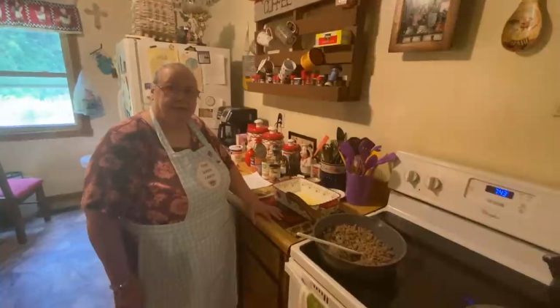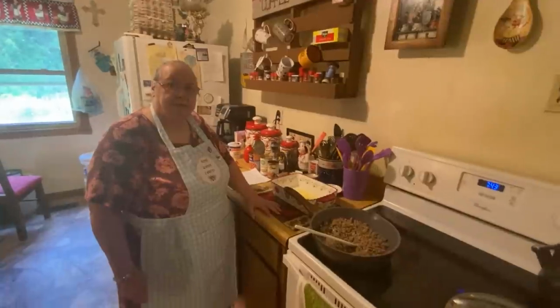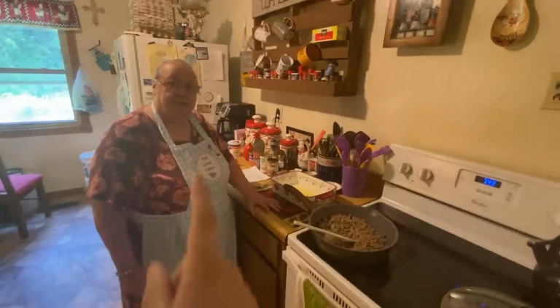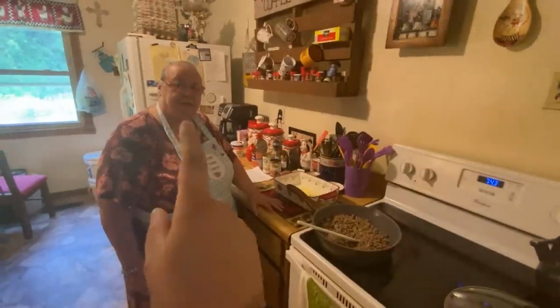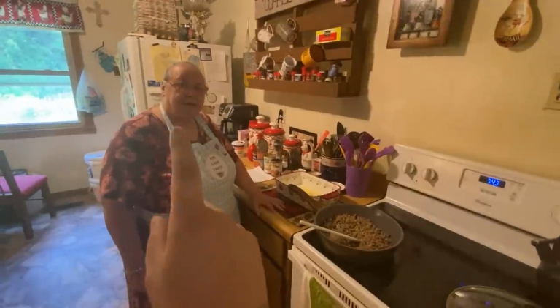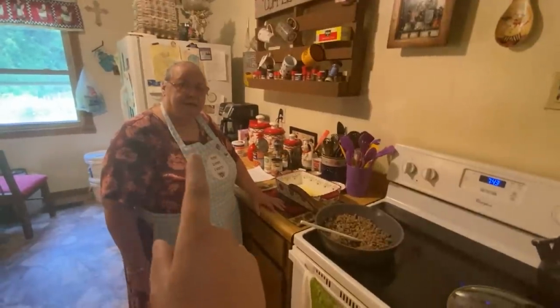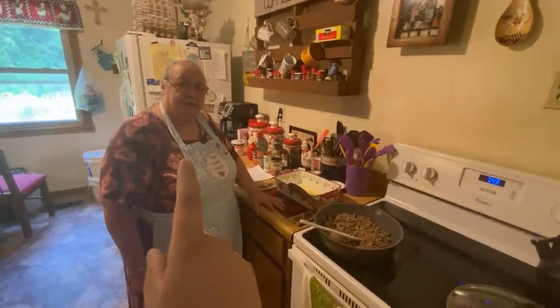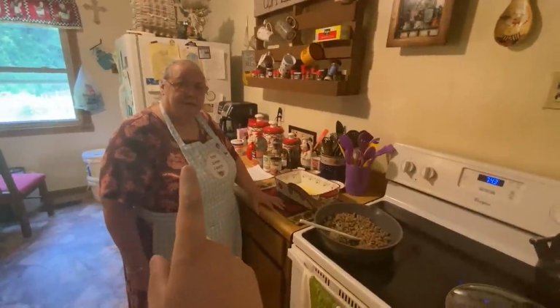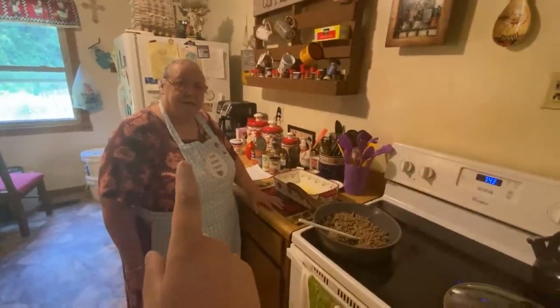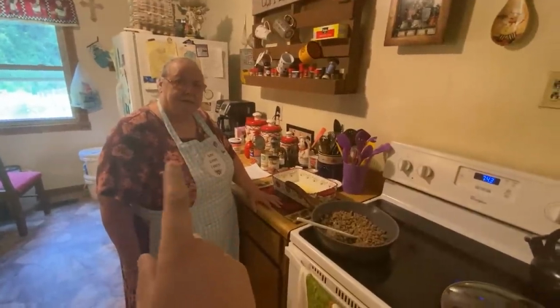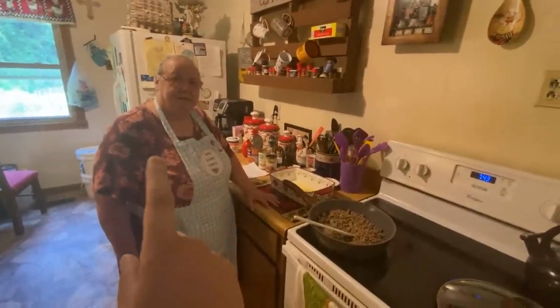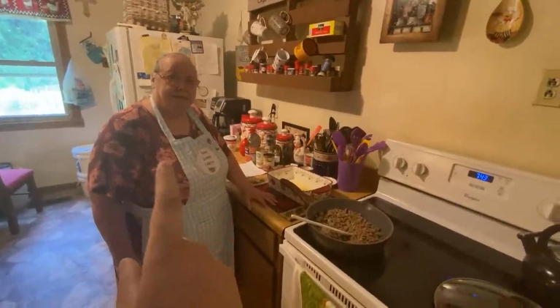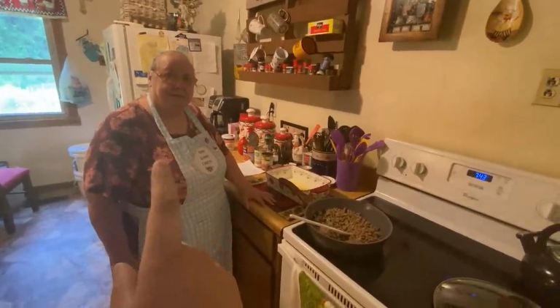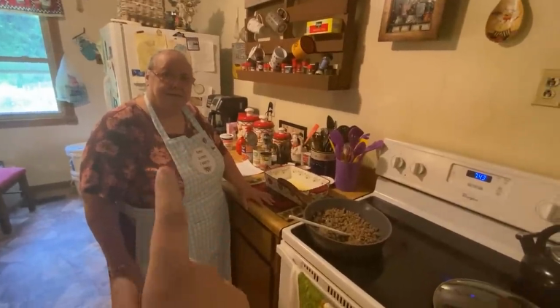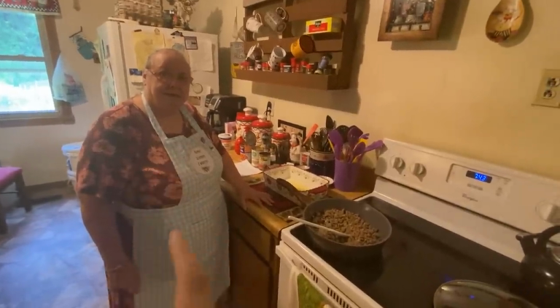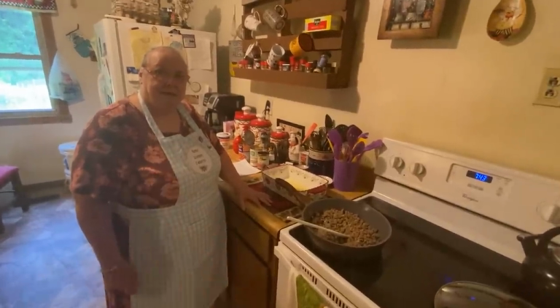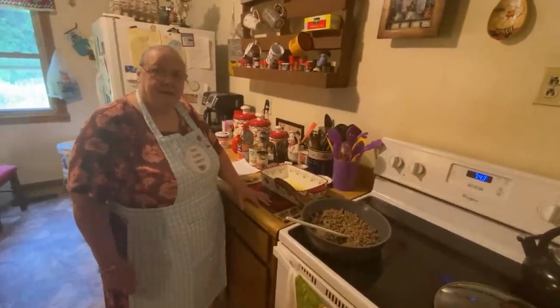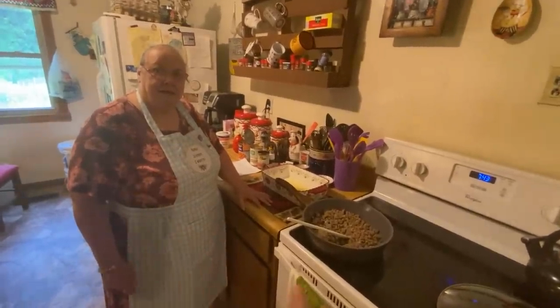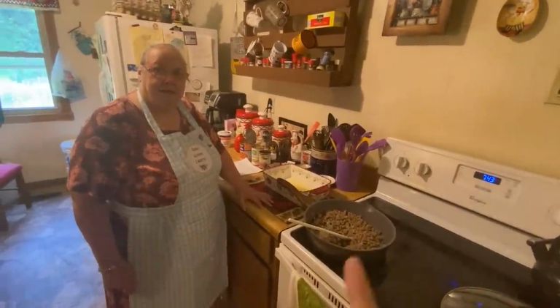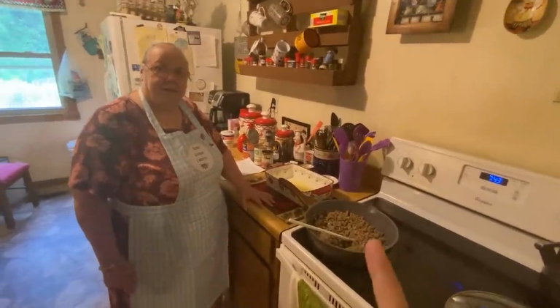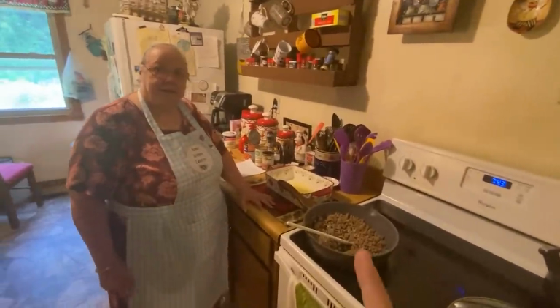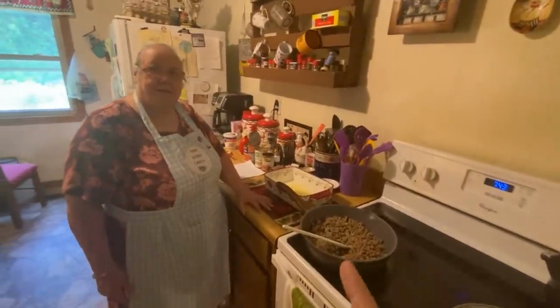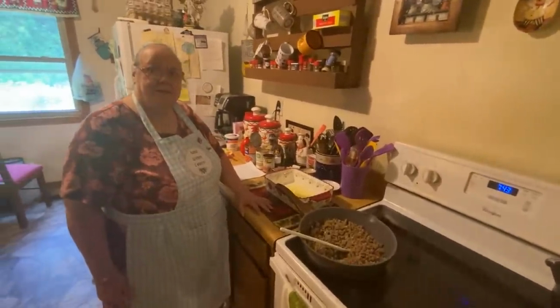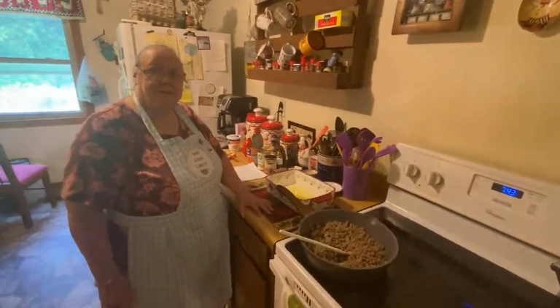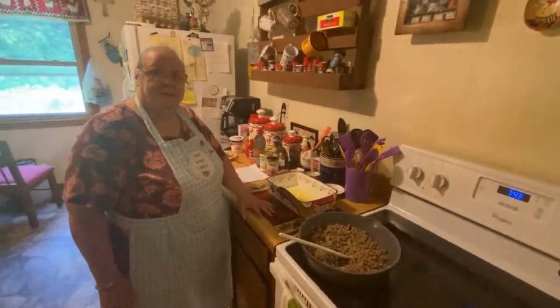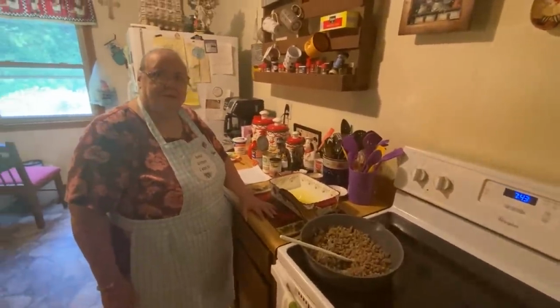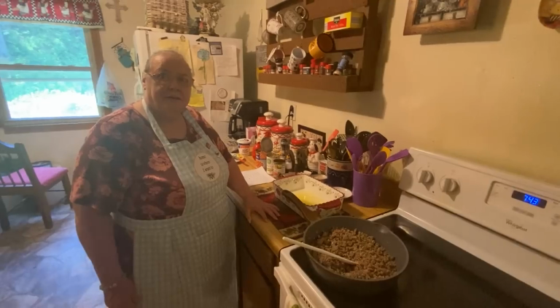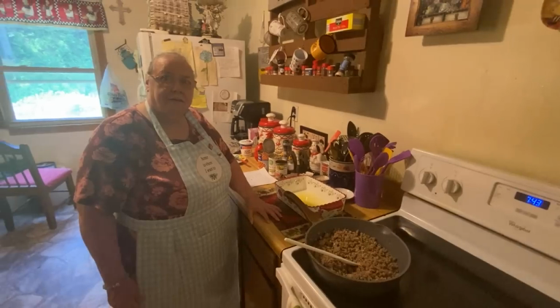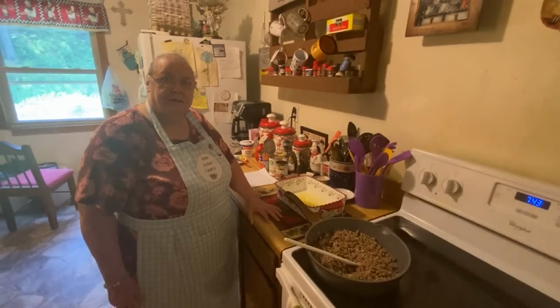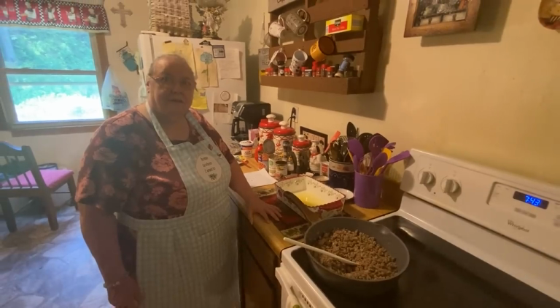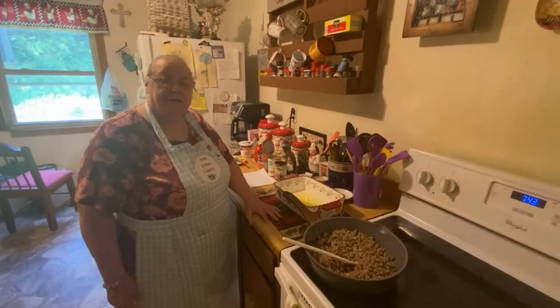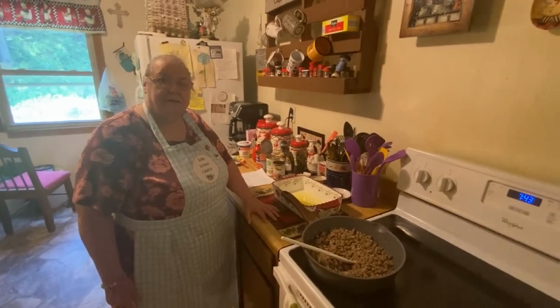Here's my momma, everybody, and she's going to be making her famous cowboy cornbread for y'all today.